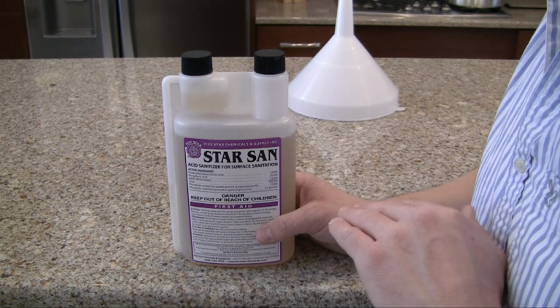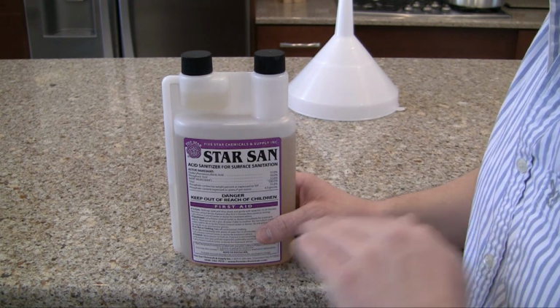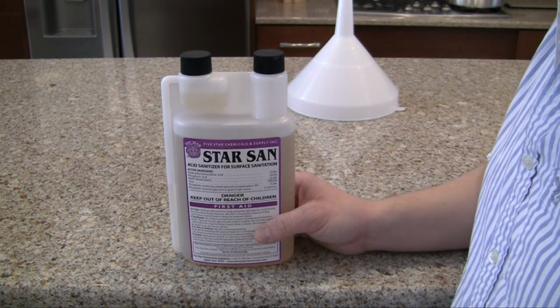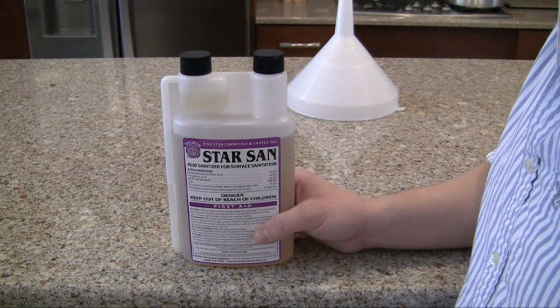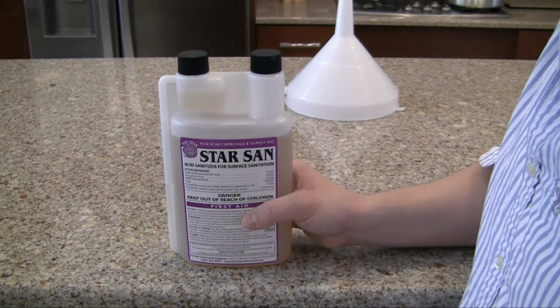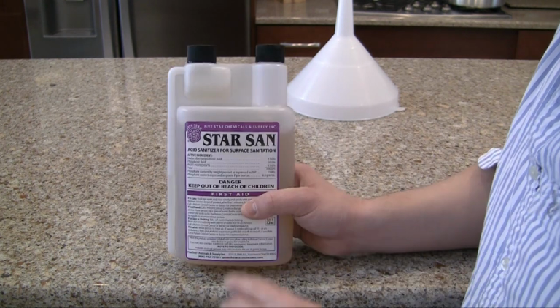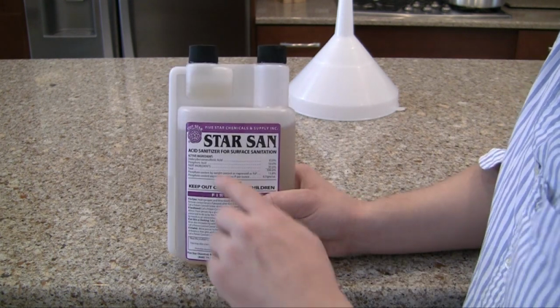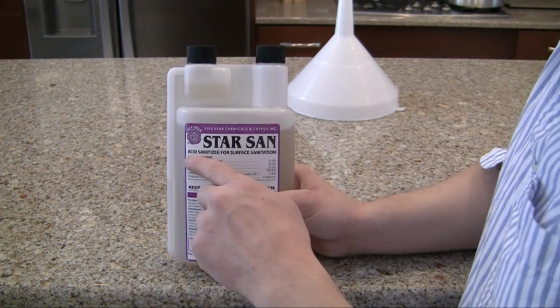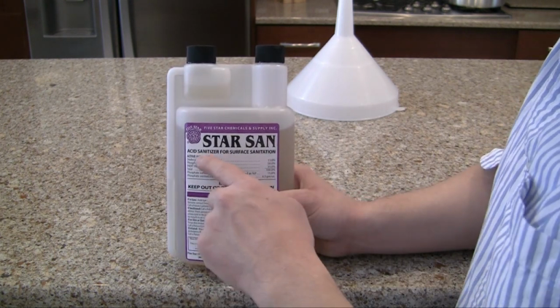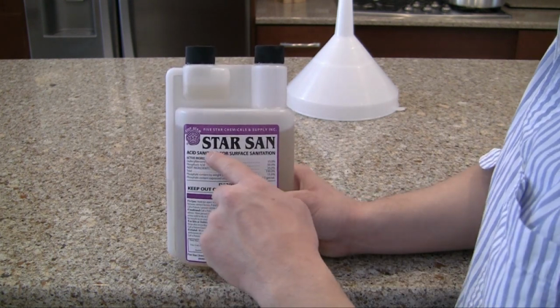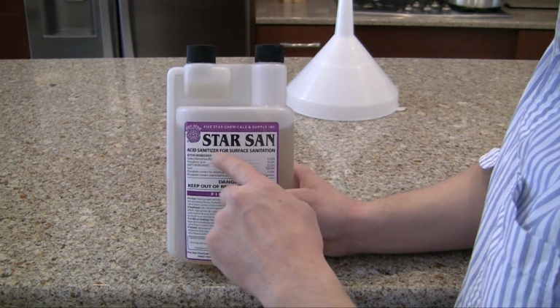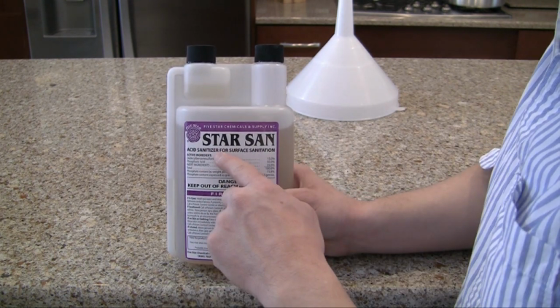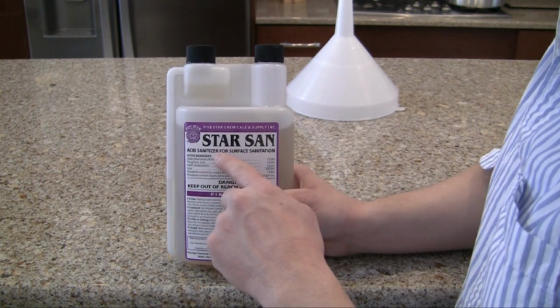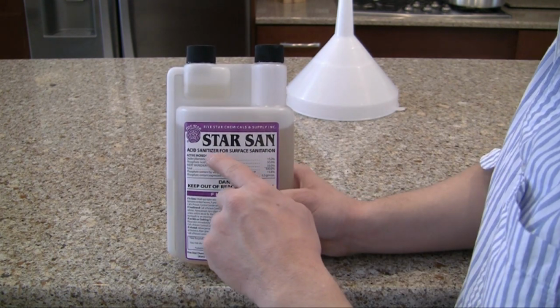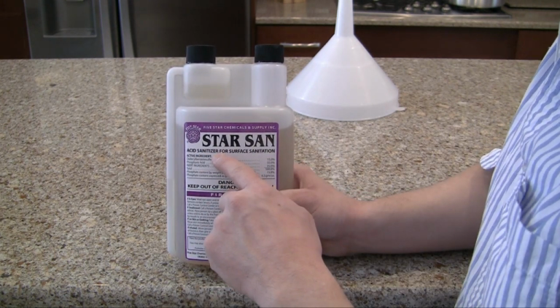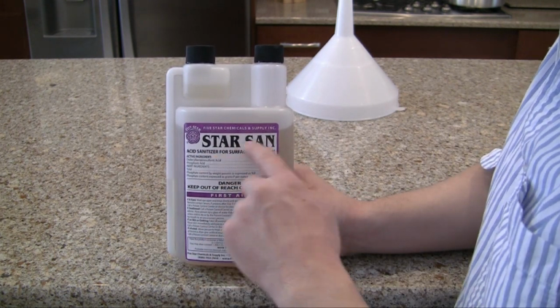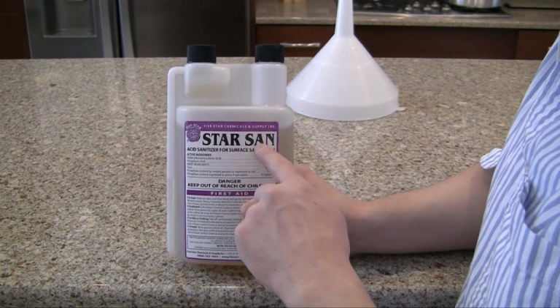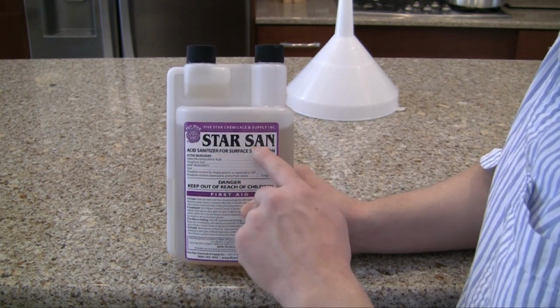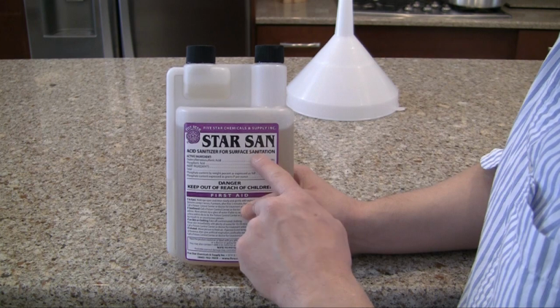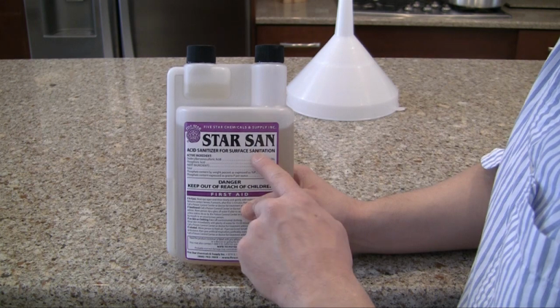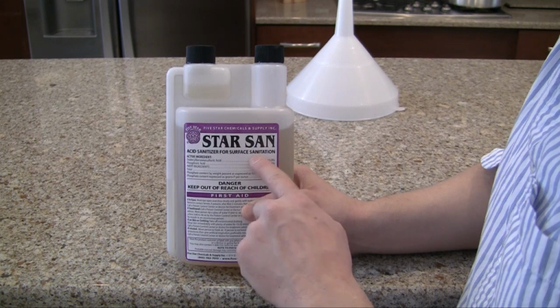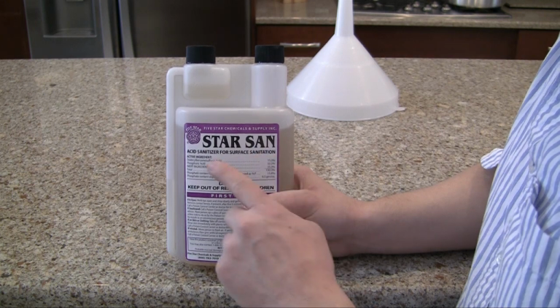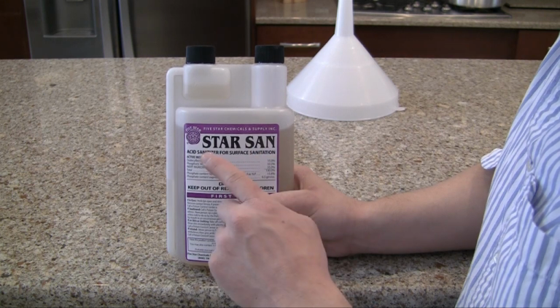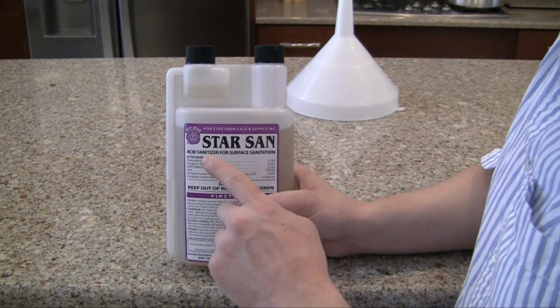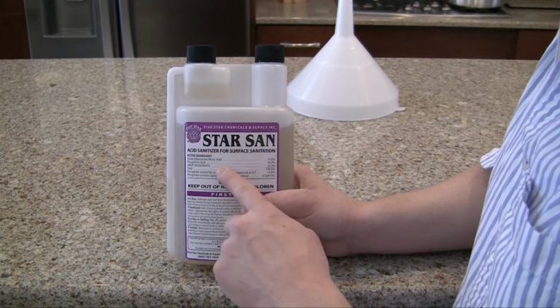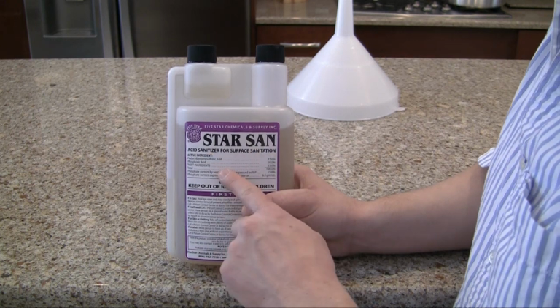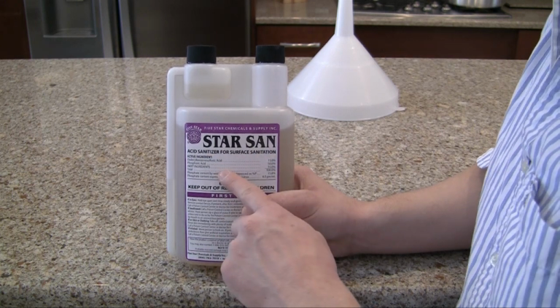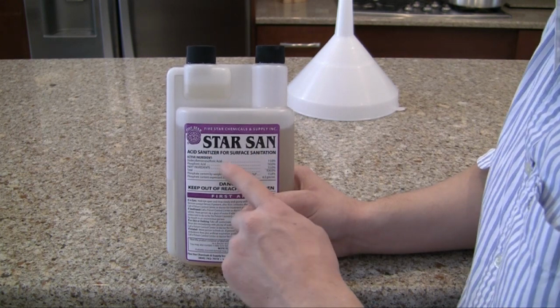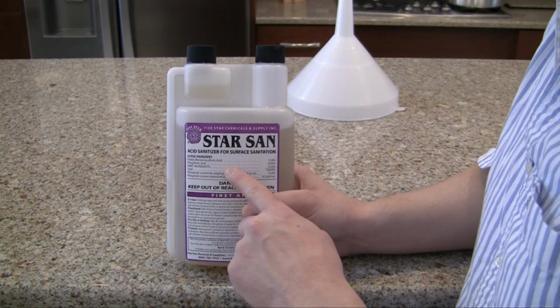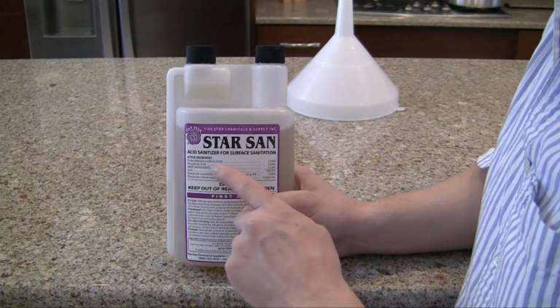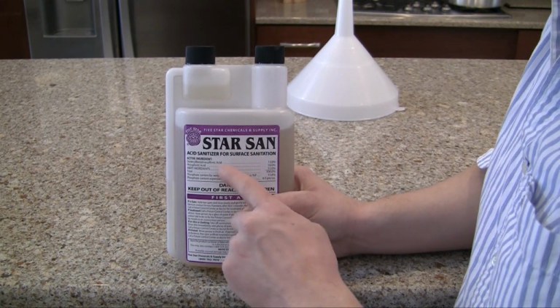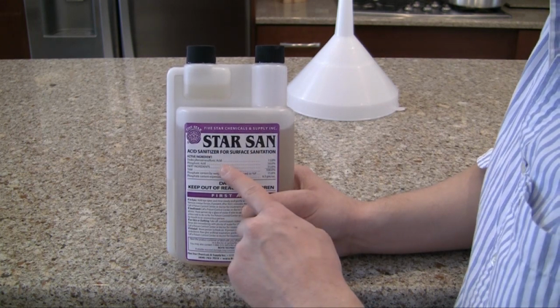I recommend Star San sanitizer — you can't even argue this. It is hands down the best no-rinse sanitizer and the best sanitizer for home brewing.